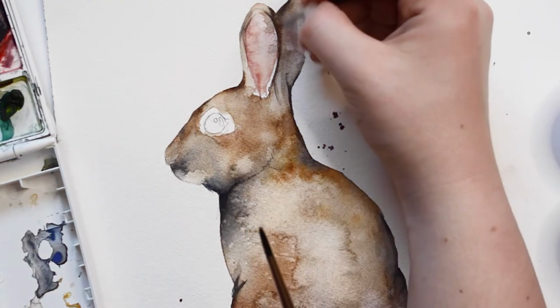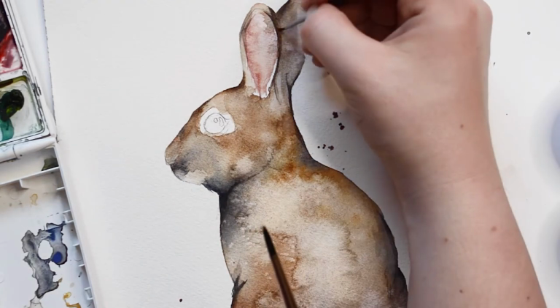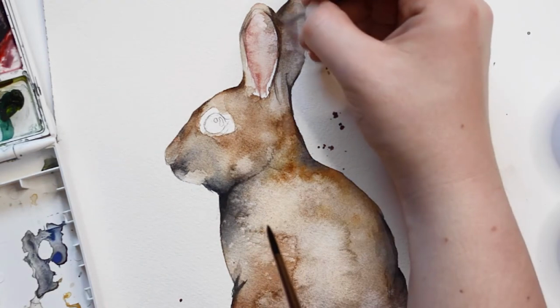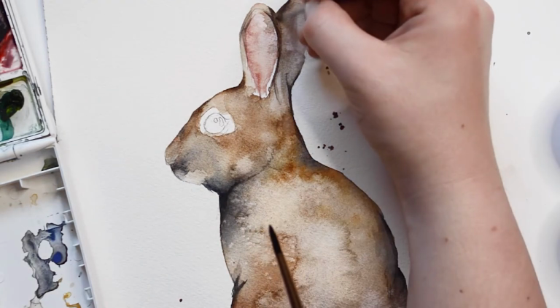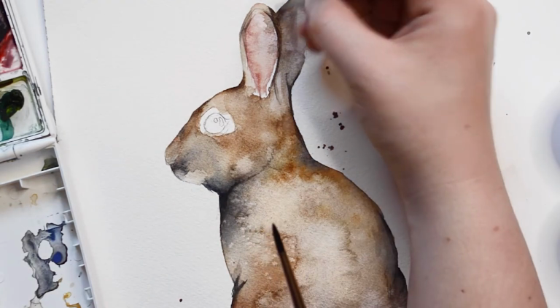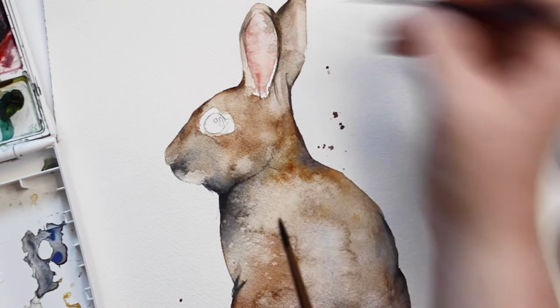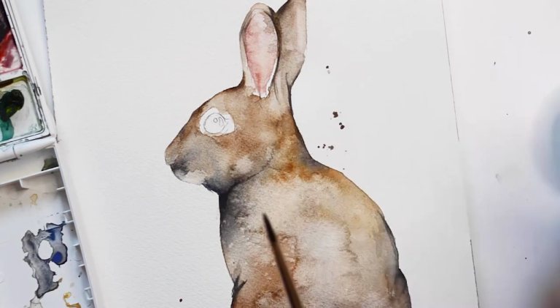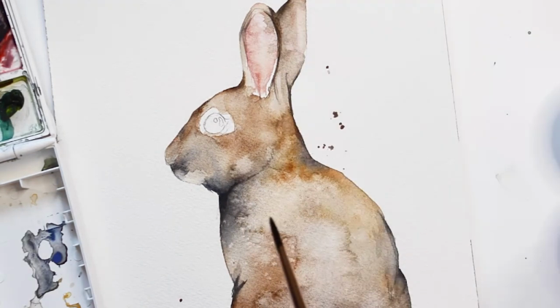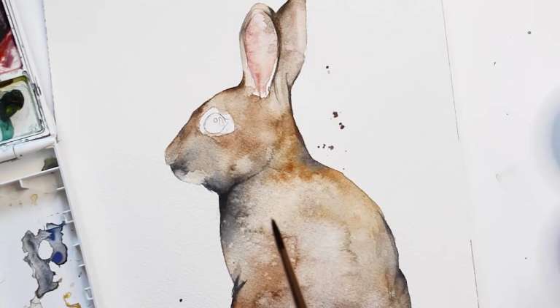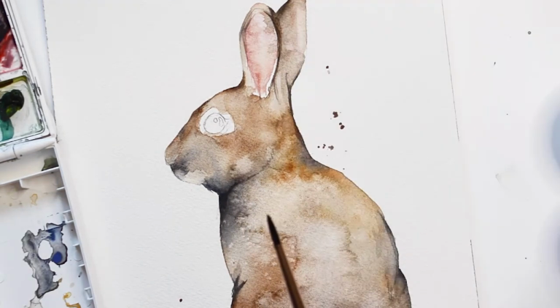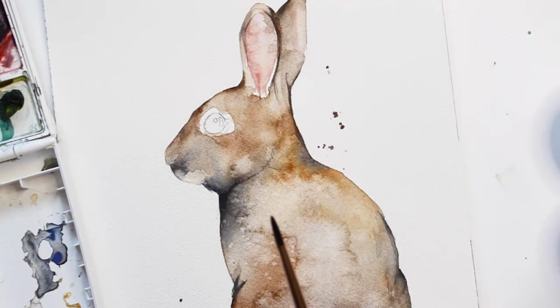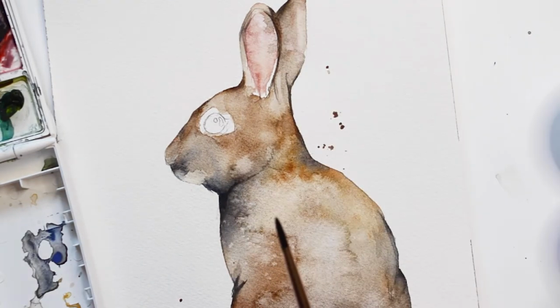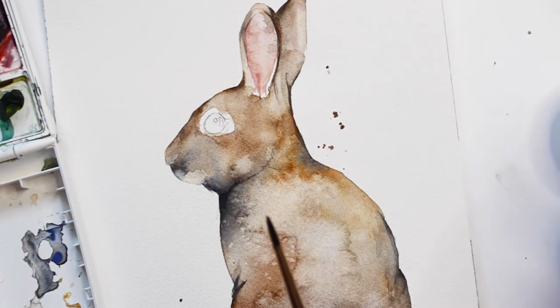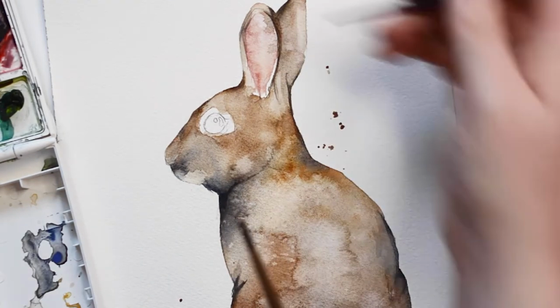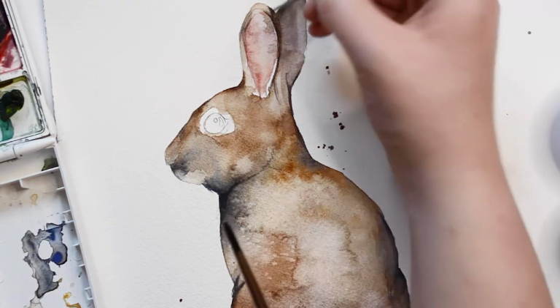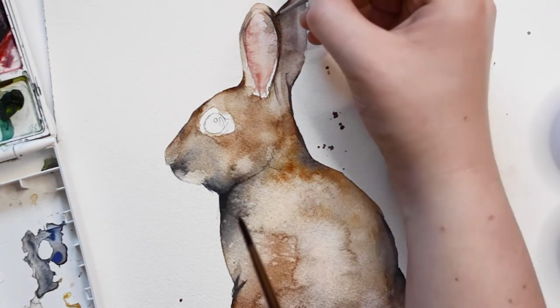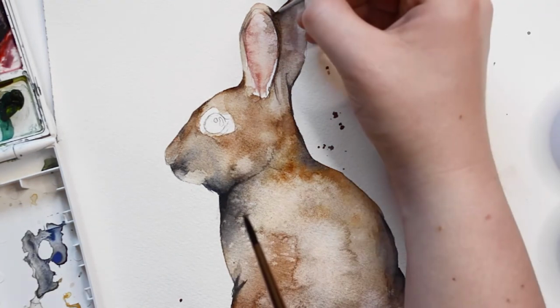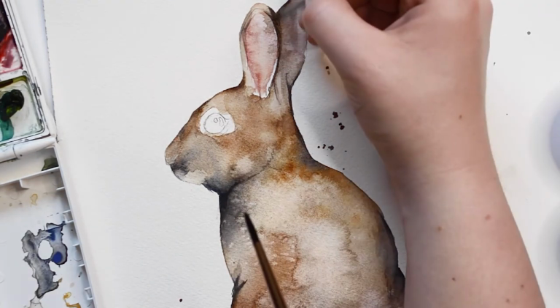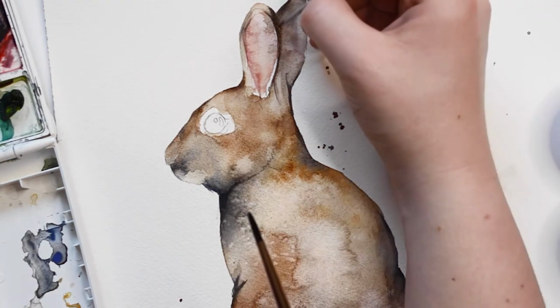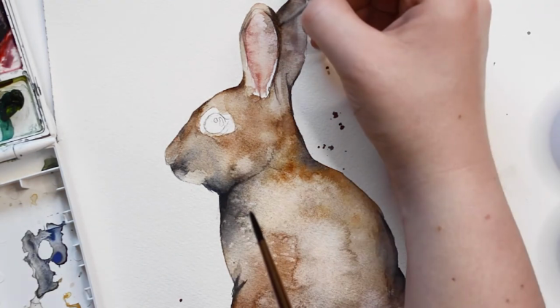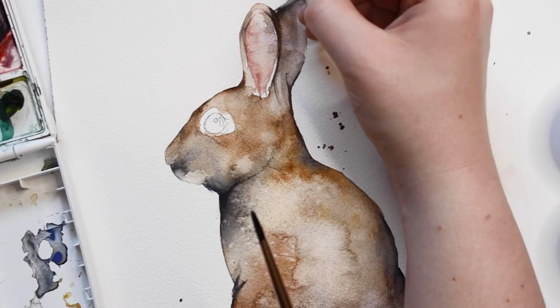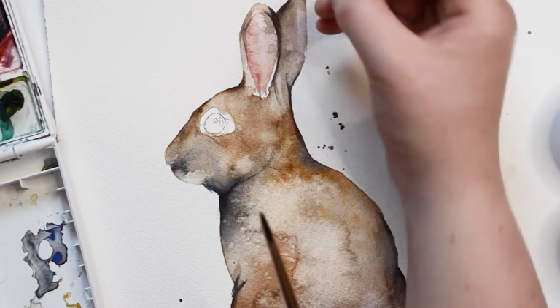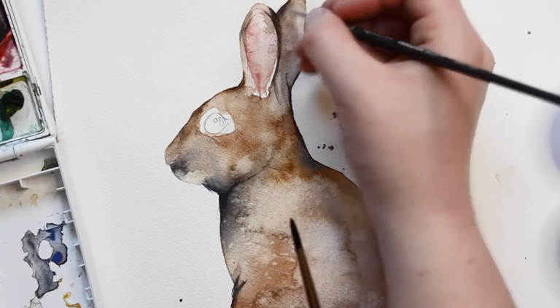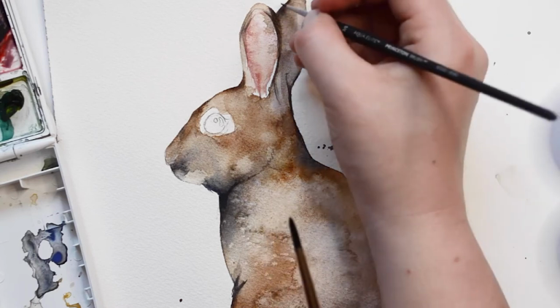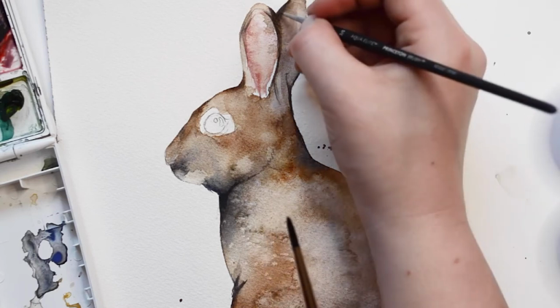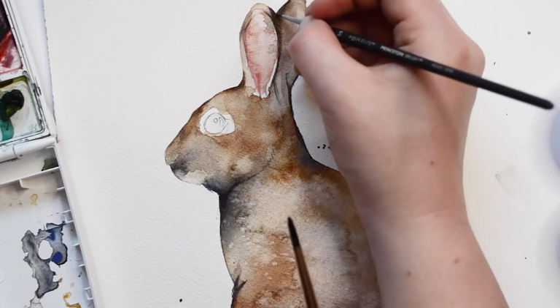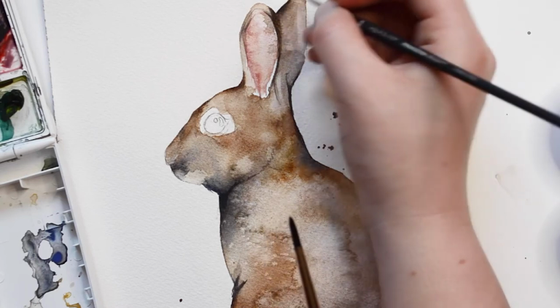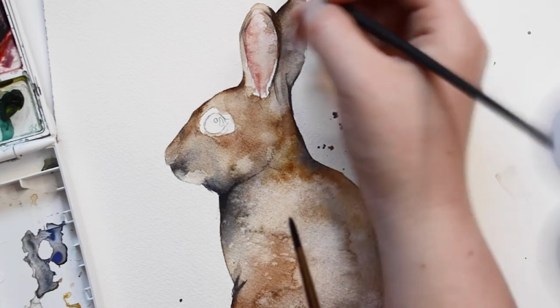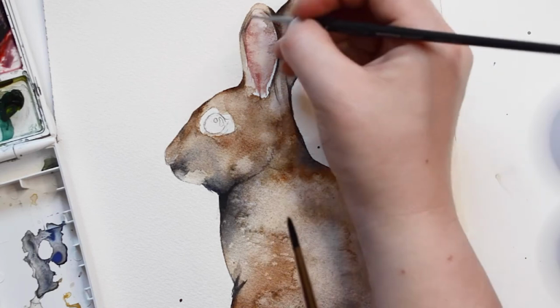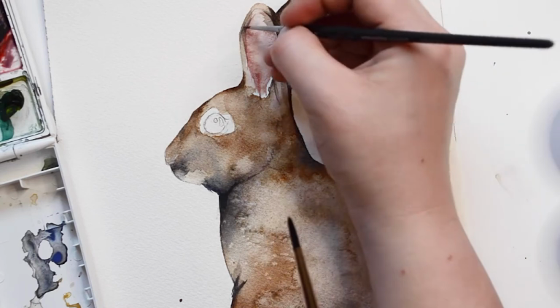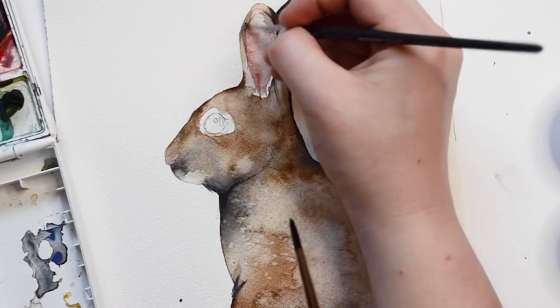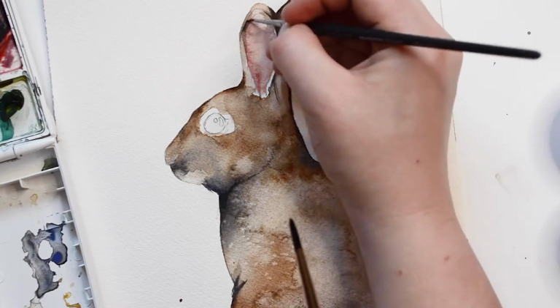Using a small brush, I am tracing around the ears and then using a clean, wet brush to blend out the area.